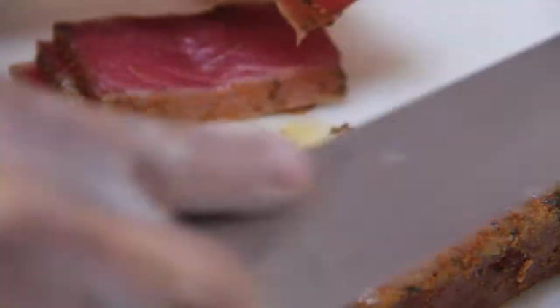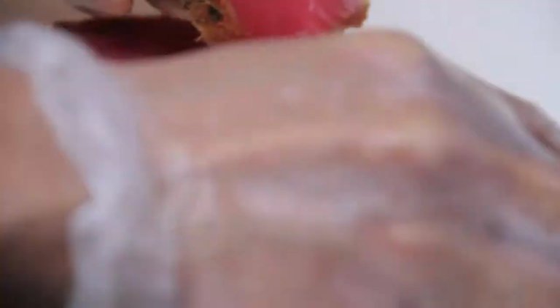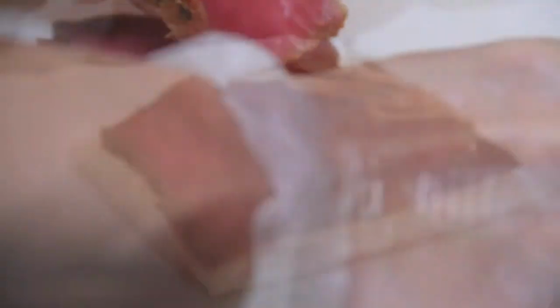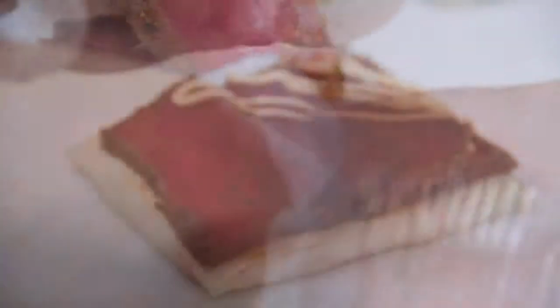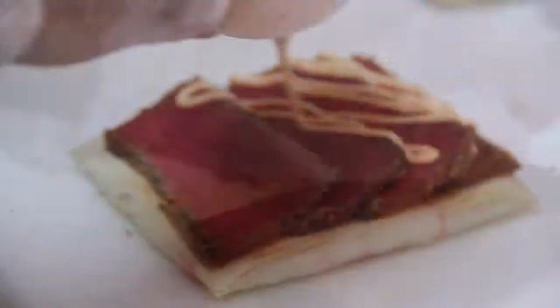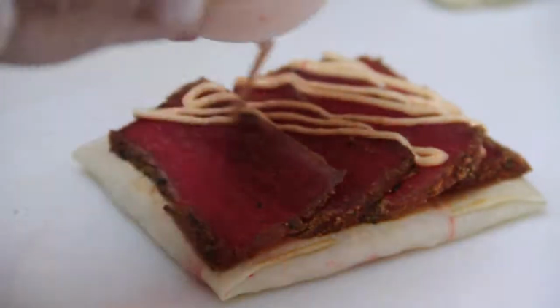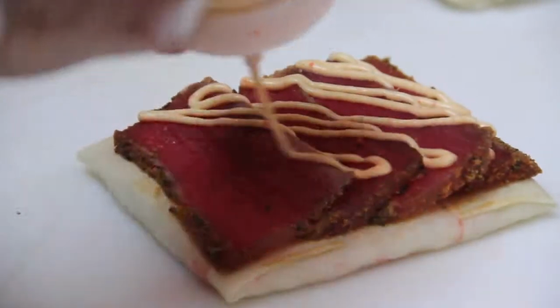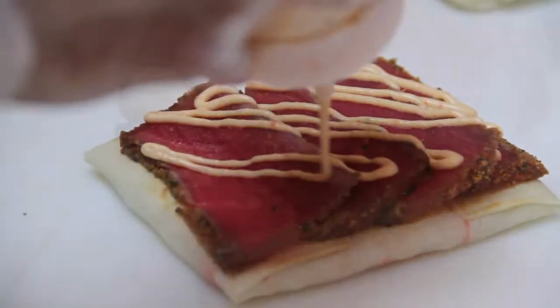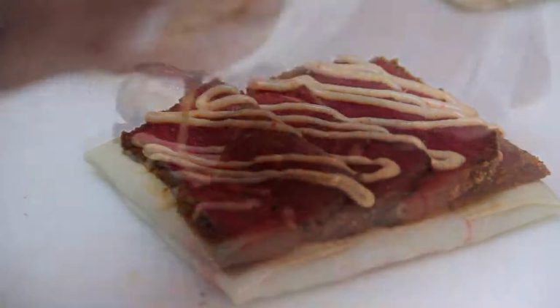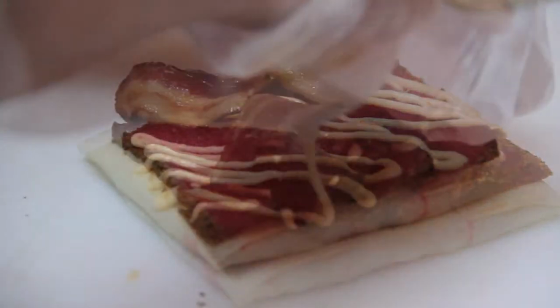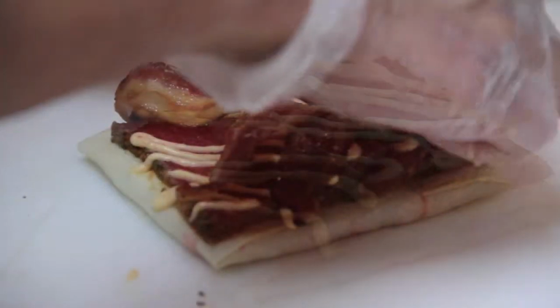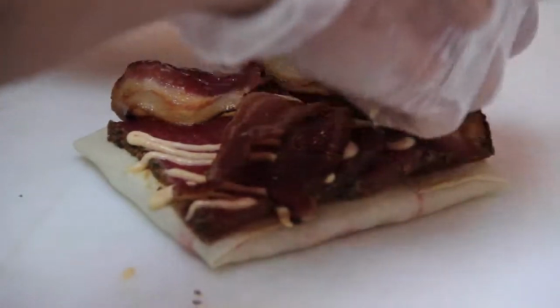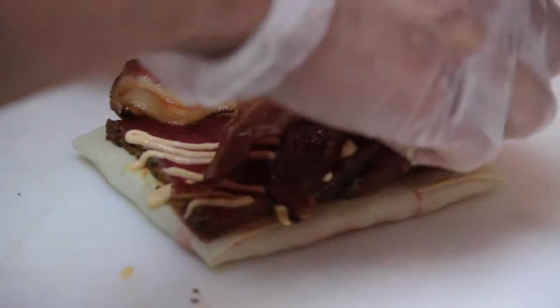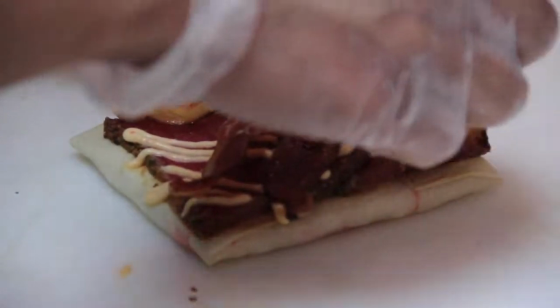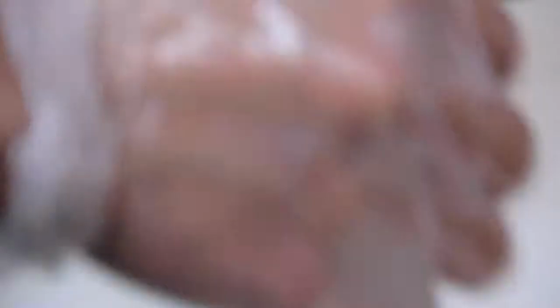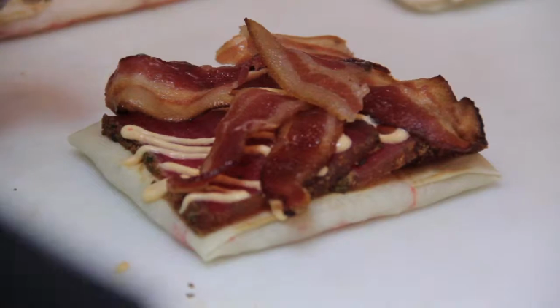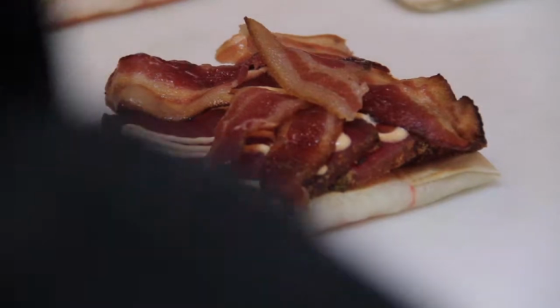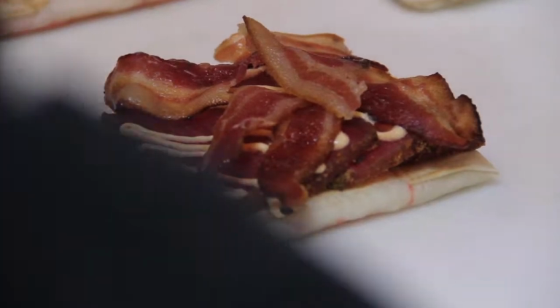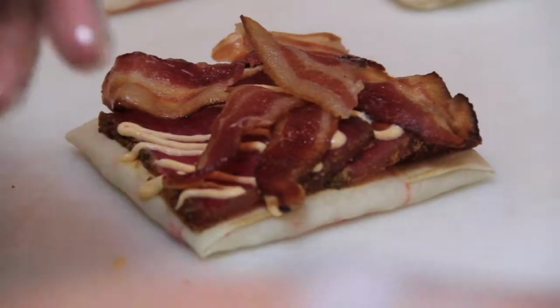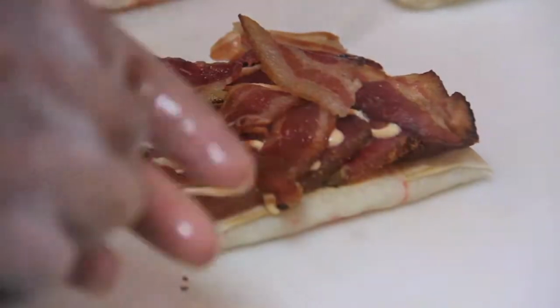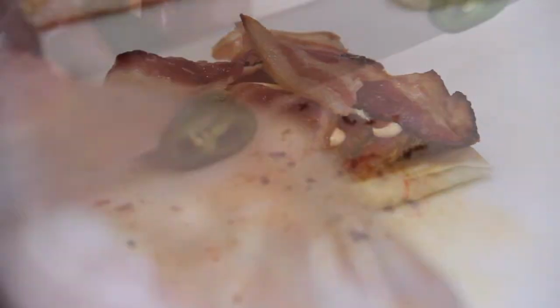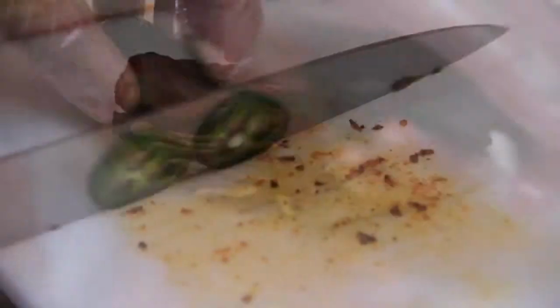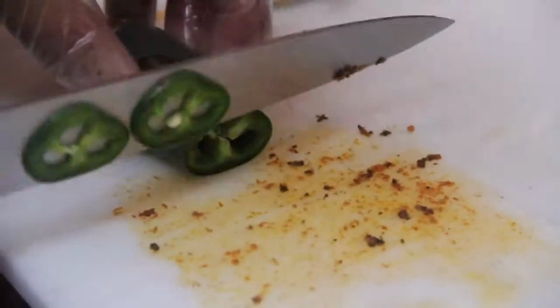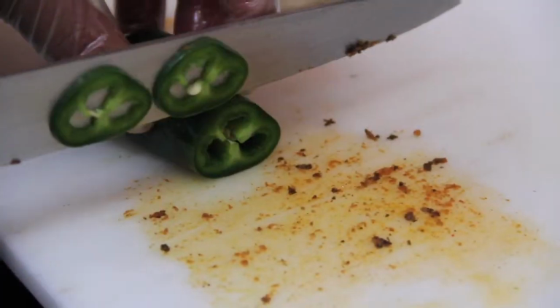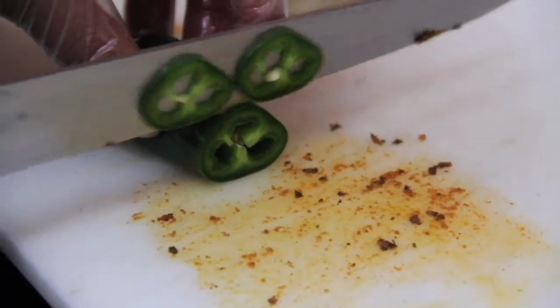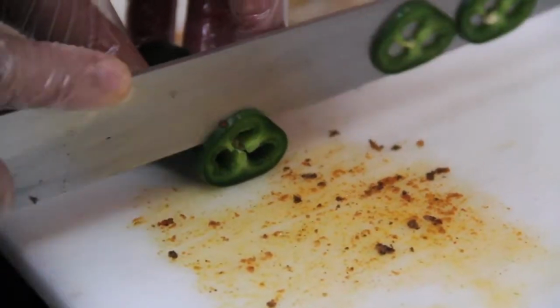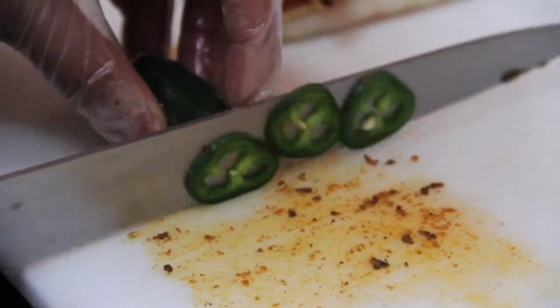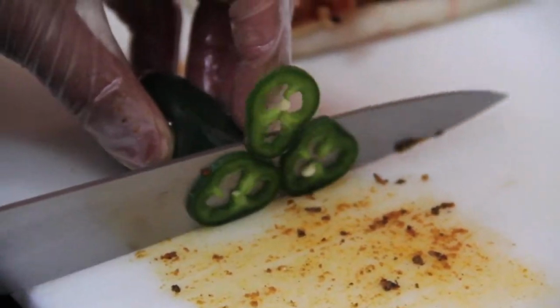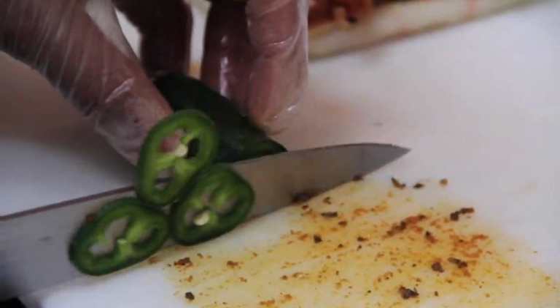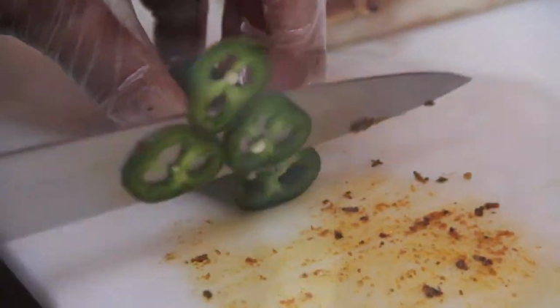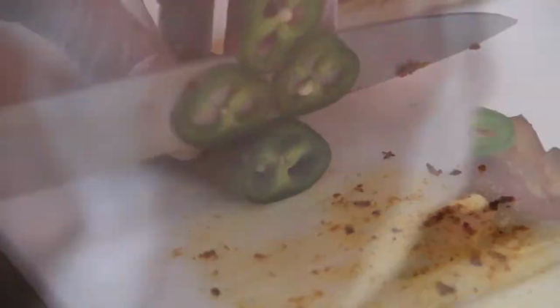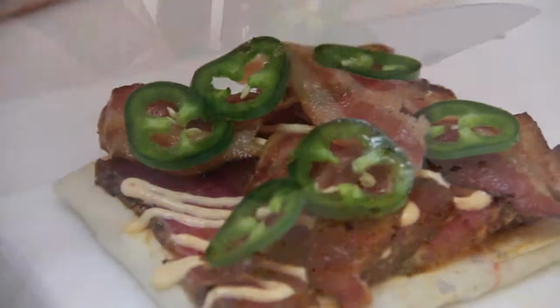Then we add the blackened number one ahi tuna, apple with bacon, jalapeno peppers, and tomato basil relic. Just layers and layers of fabulous flavor.